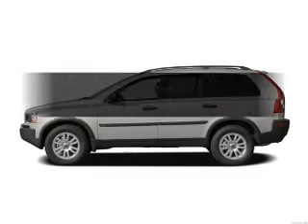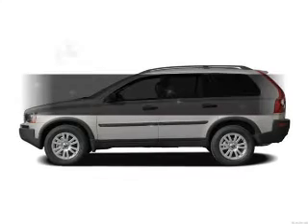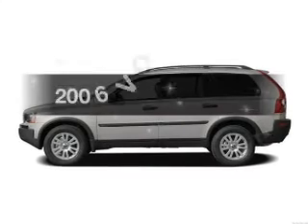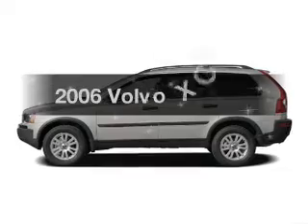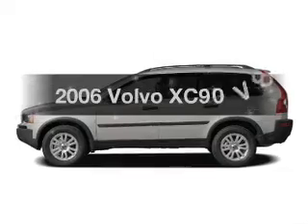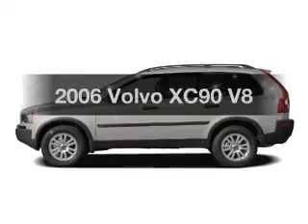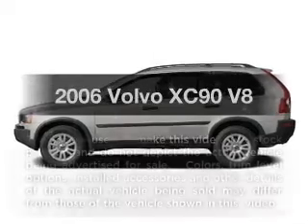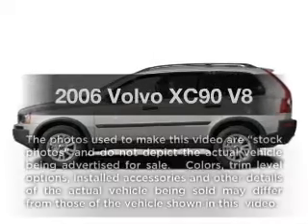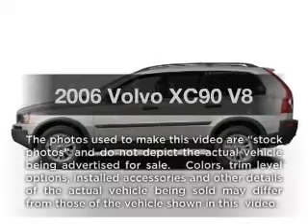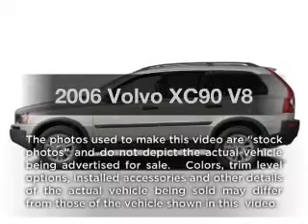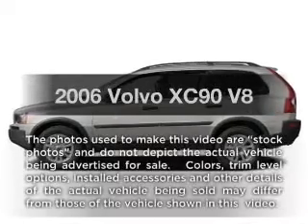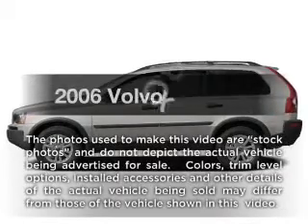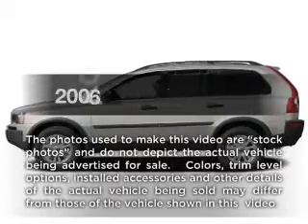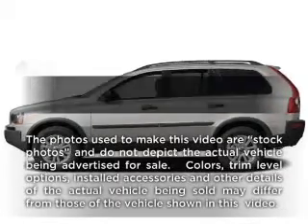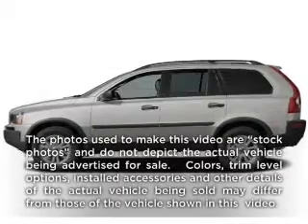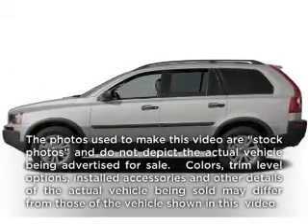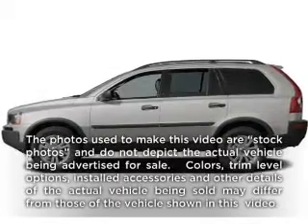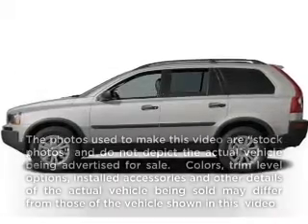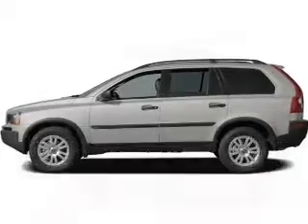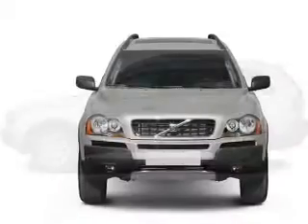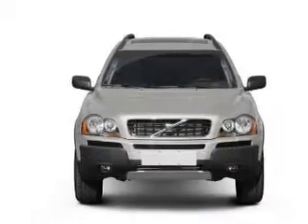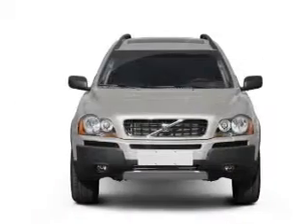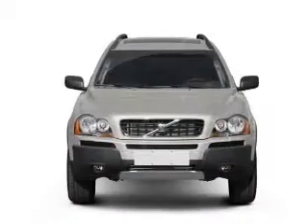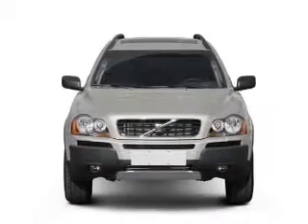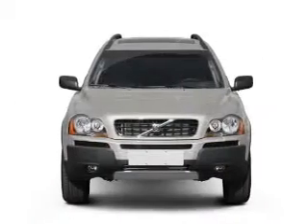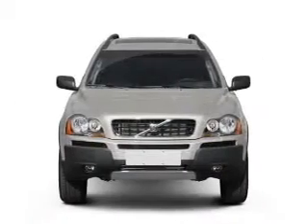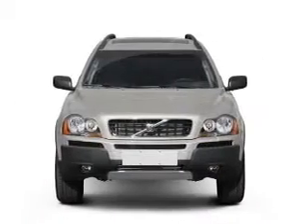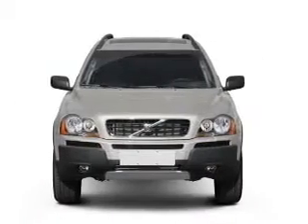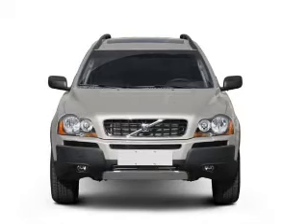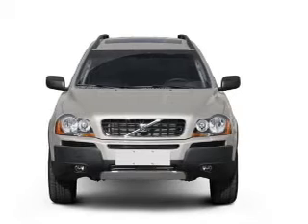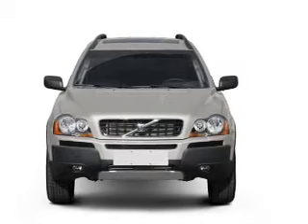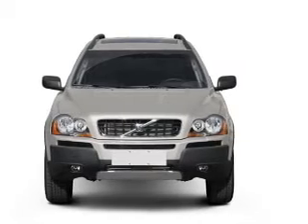Check out this 2006 Volvo XC90. Travel the roads in style and comfort in this great vehicle.